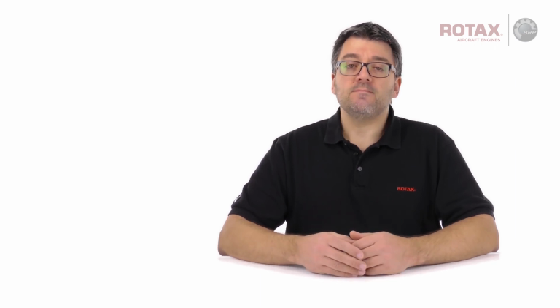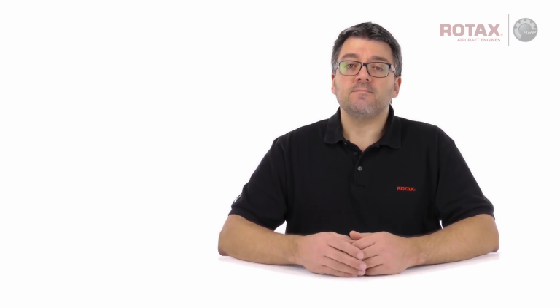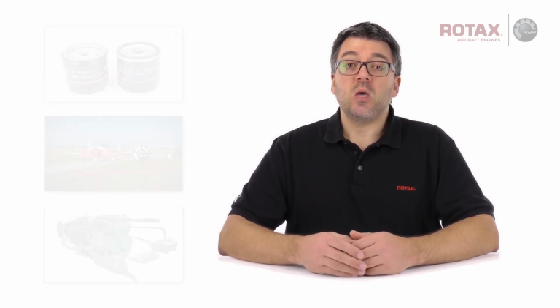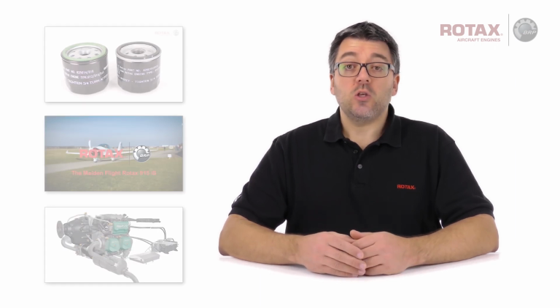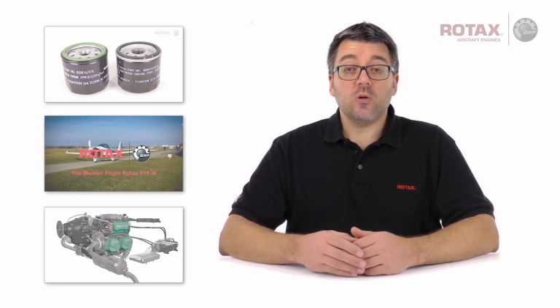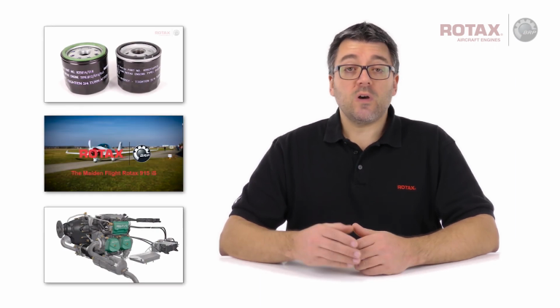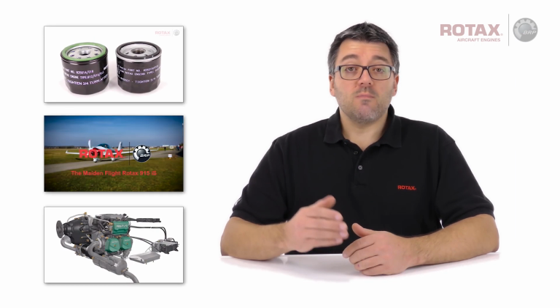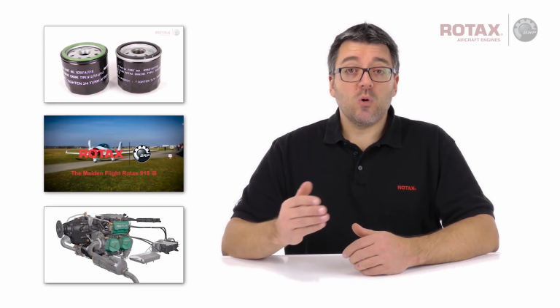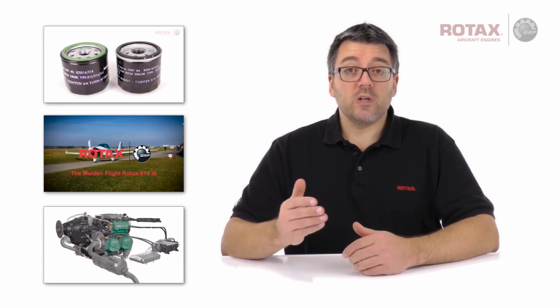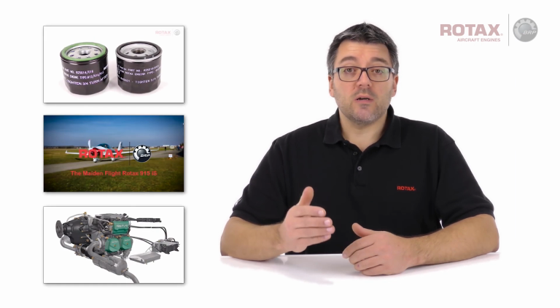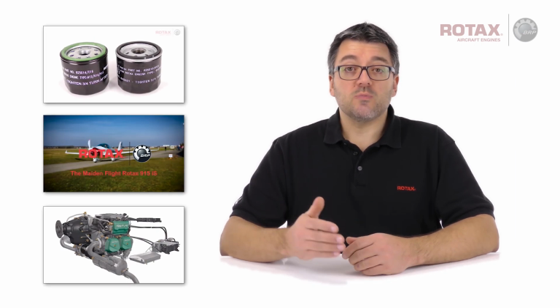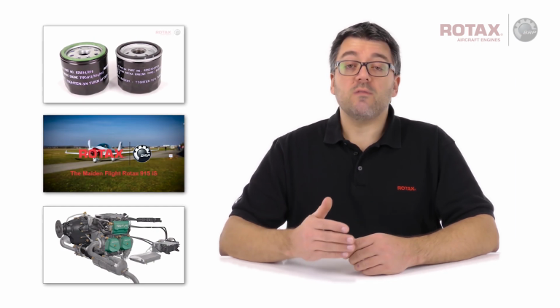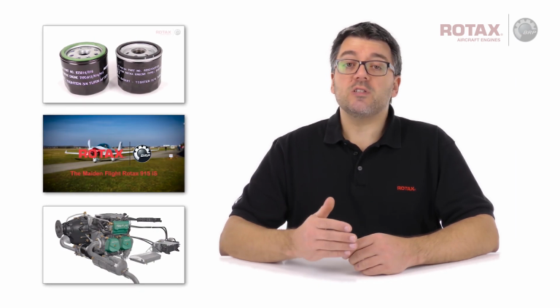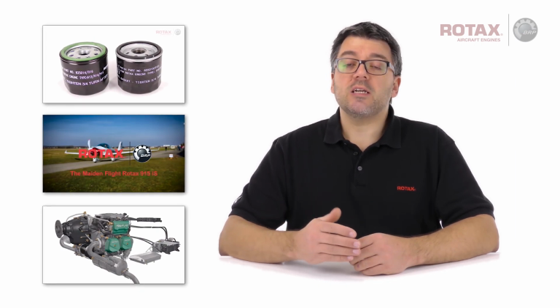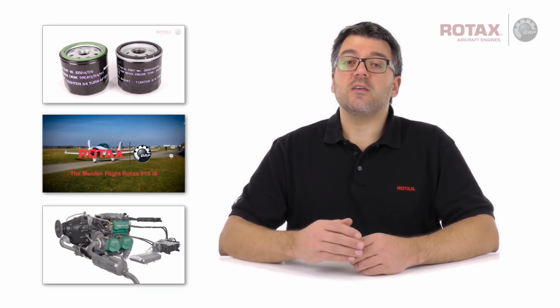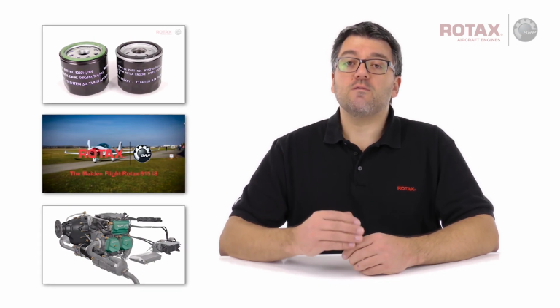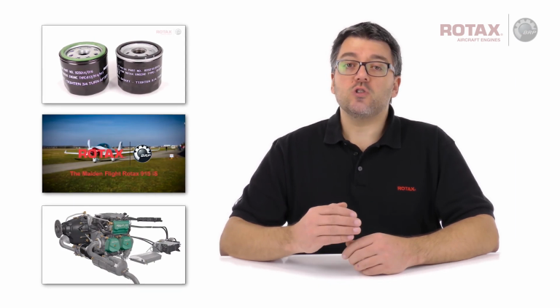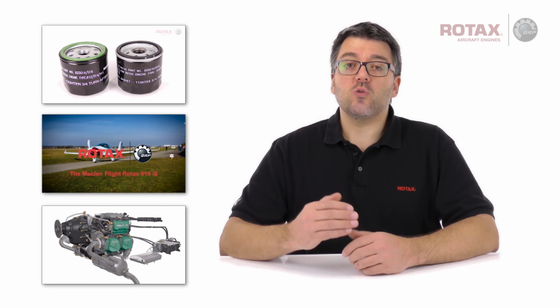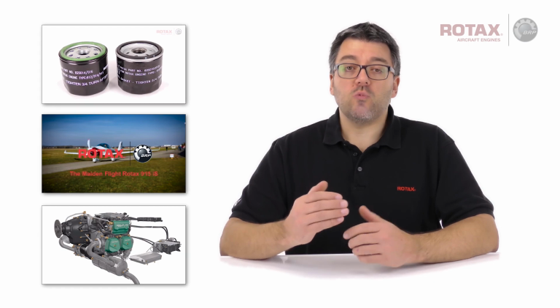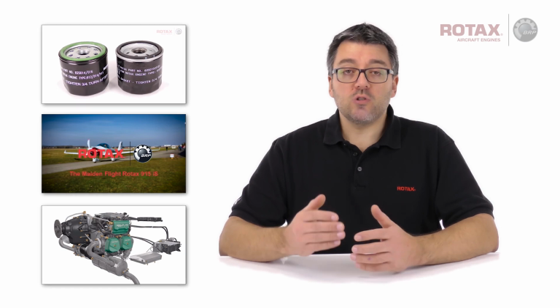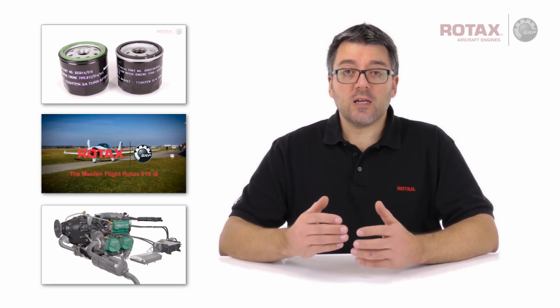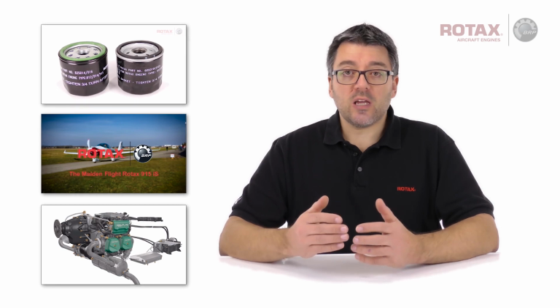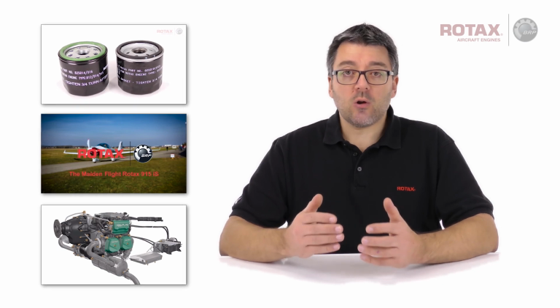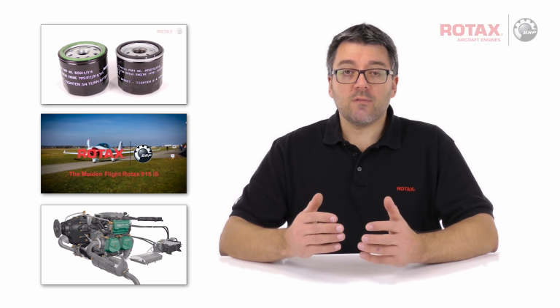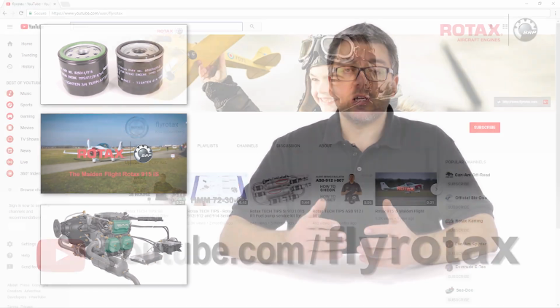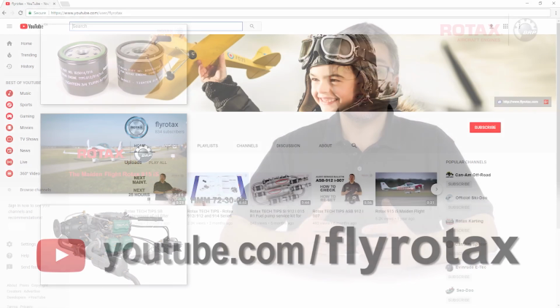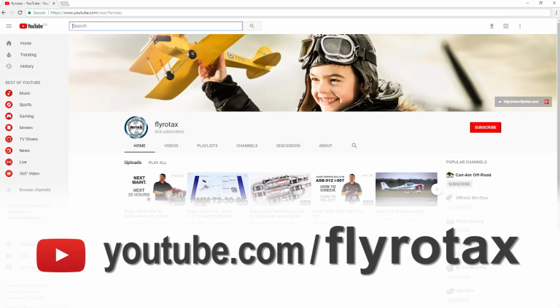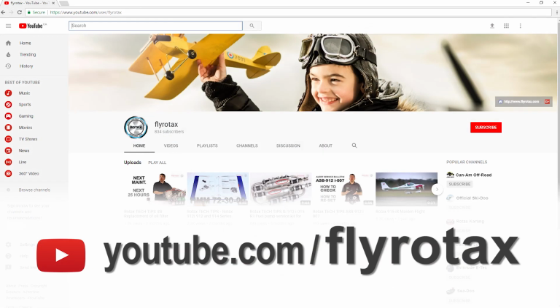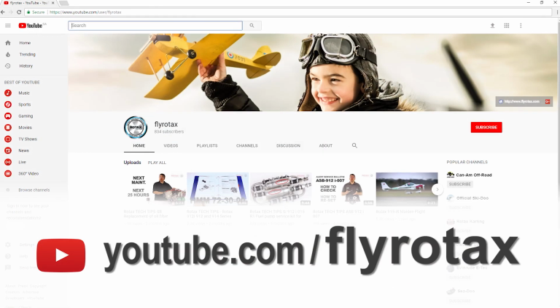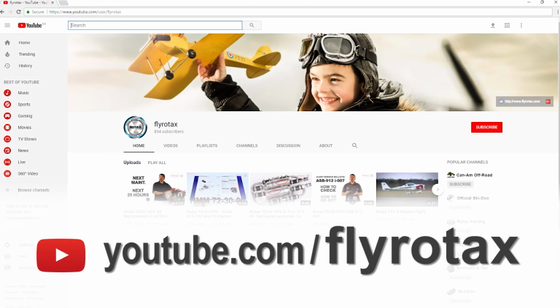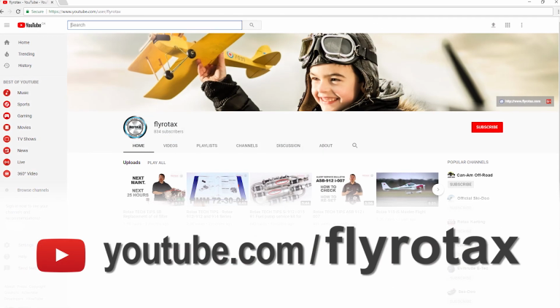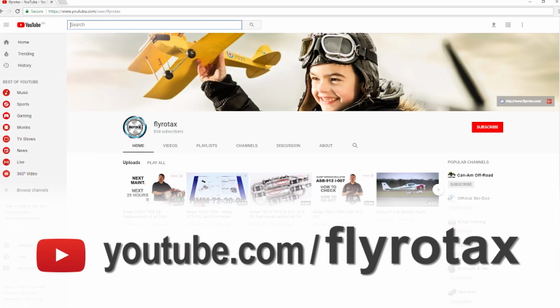You can find more videos by visiting the official Rotax Aircraft Engines YouTube channel, FlyRotax.